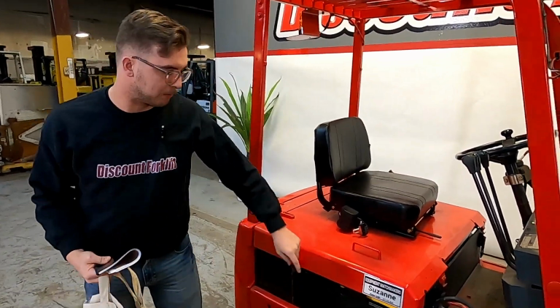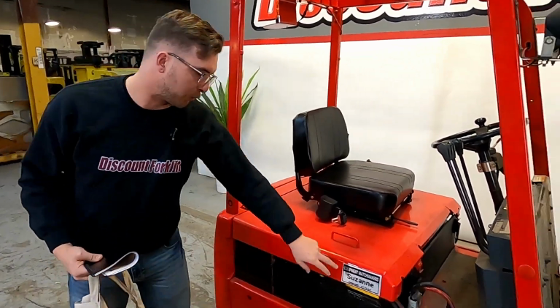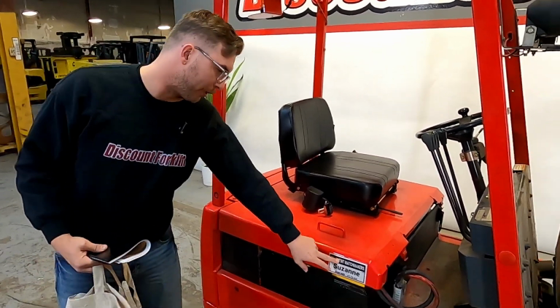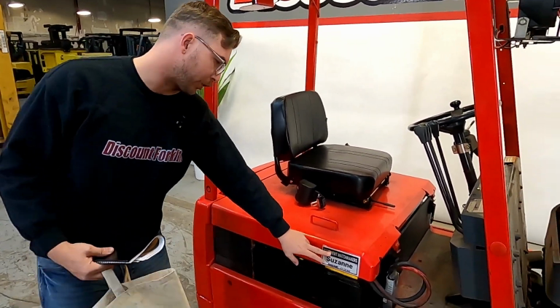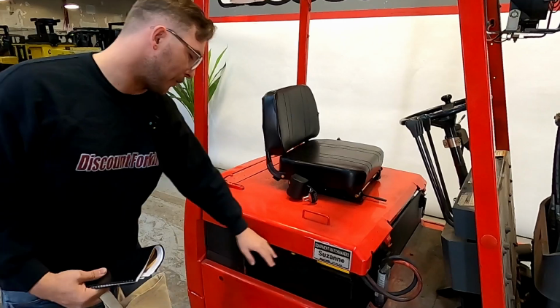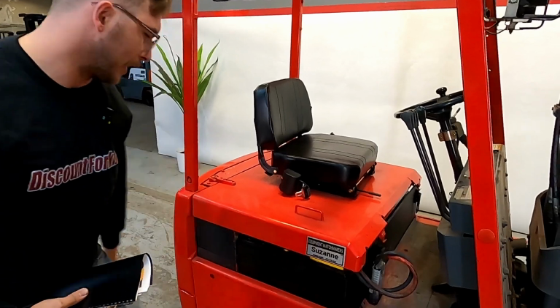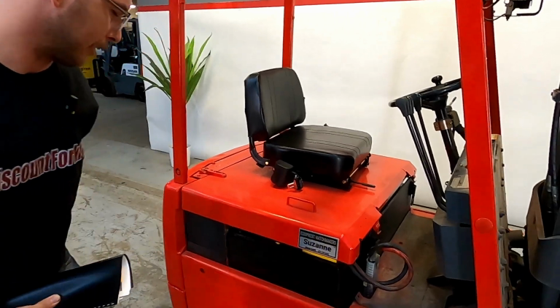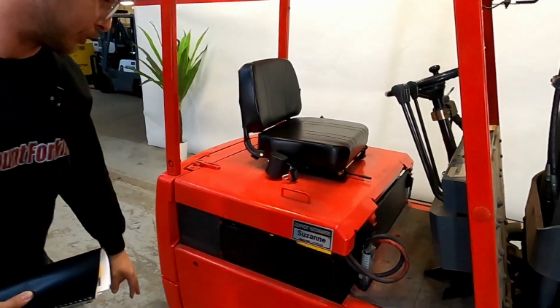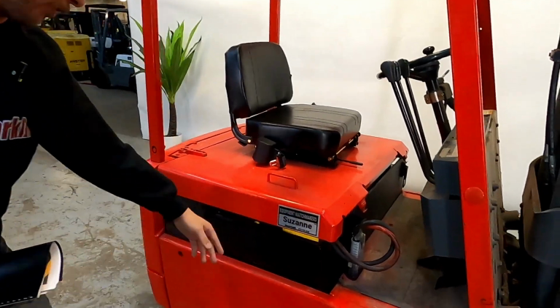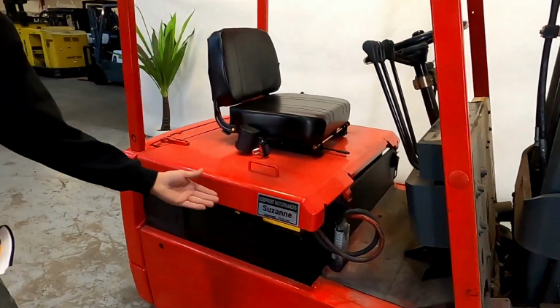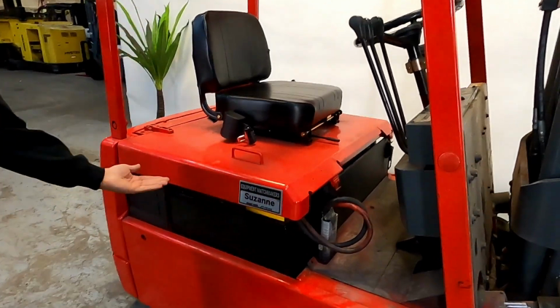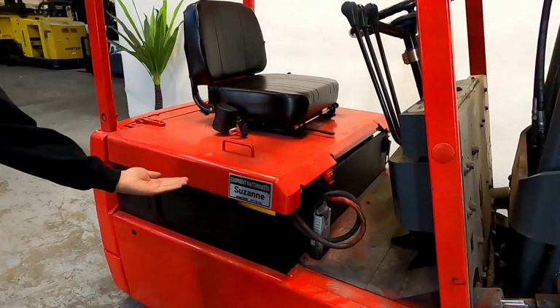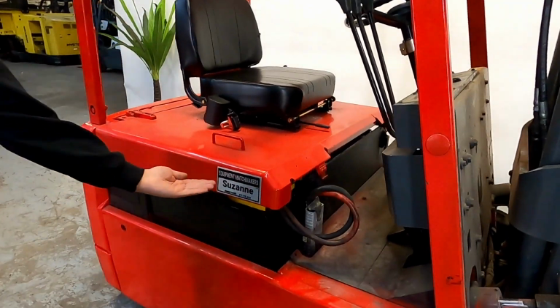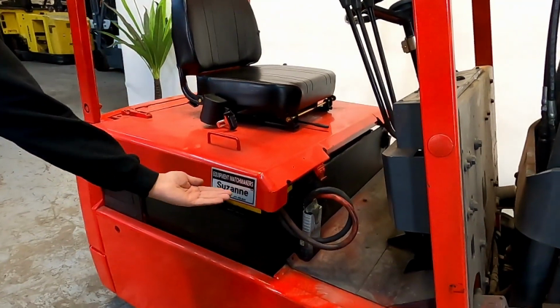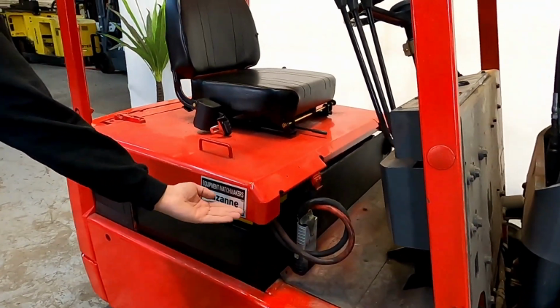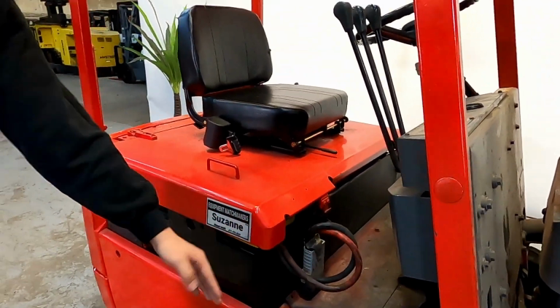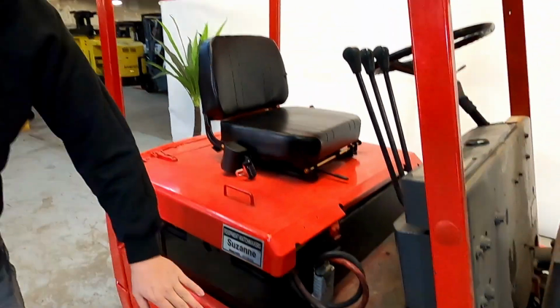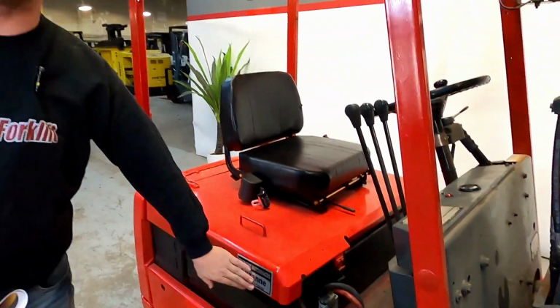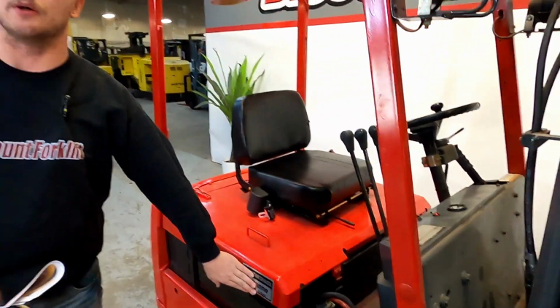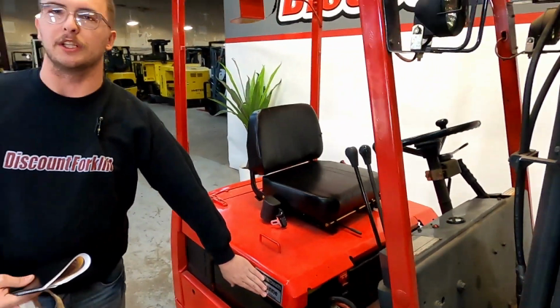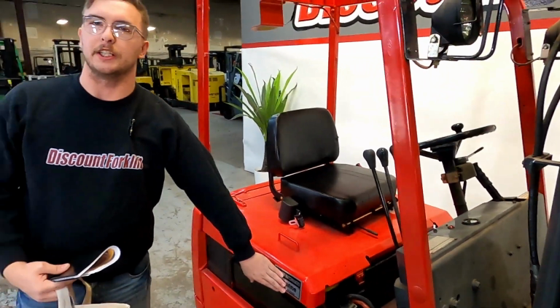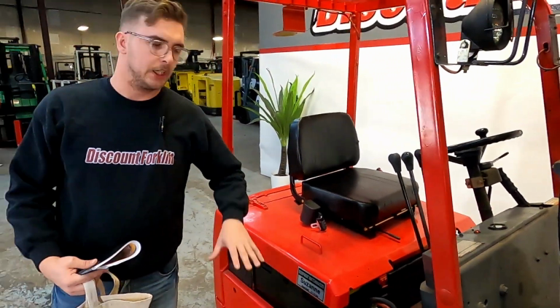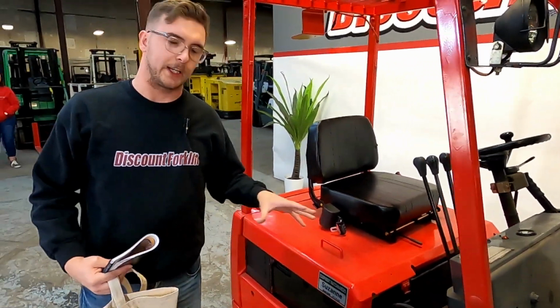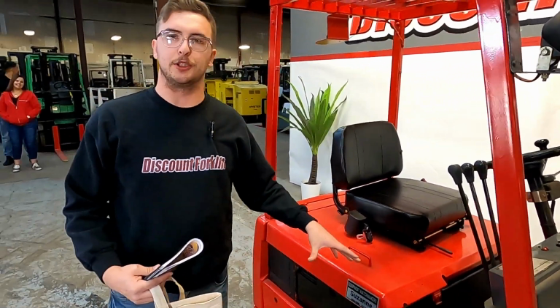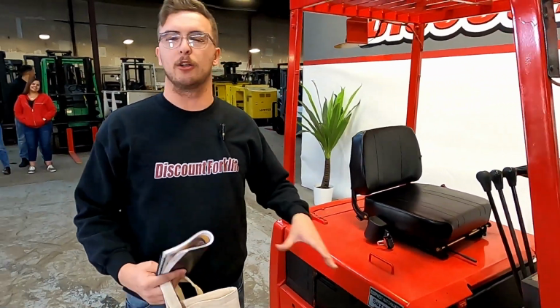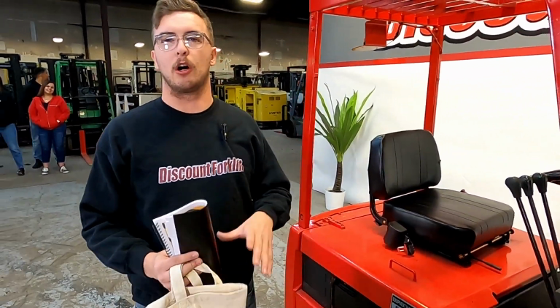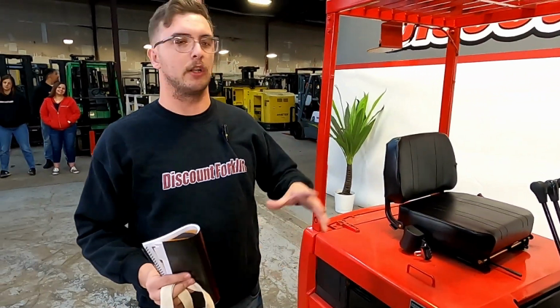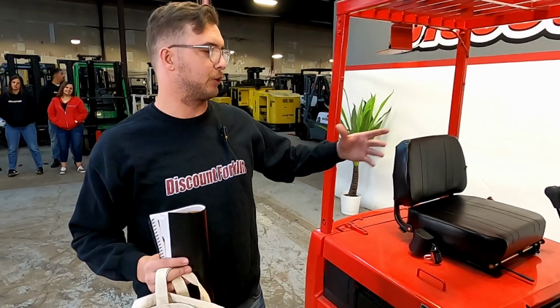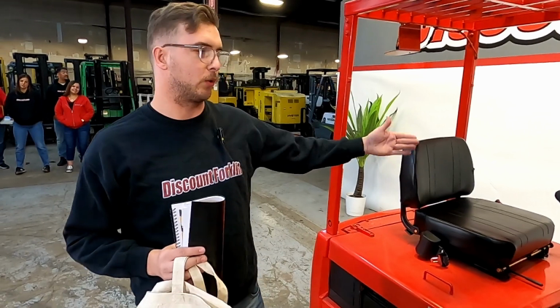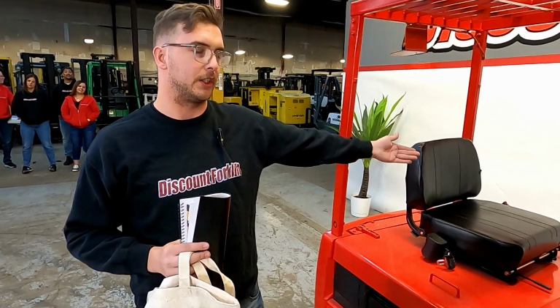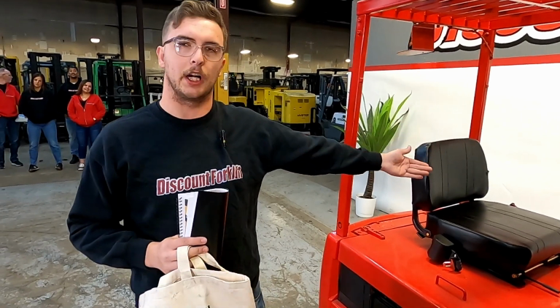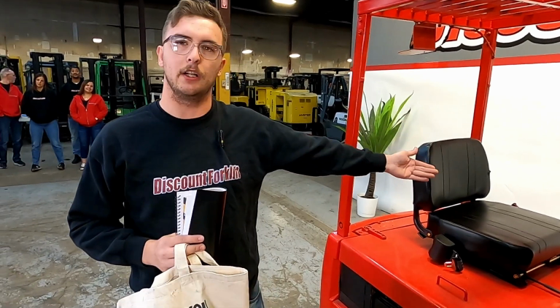We're going to make our way over to your equipment matchmaker sticker — the one, the only Suzanne. You're going to get one of these; they come standard on all our lifts, one on each side.